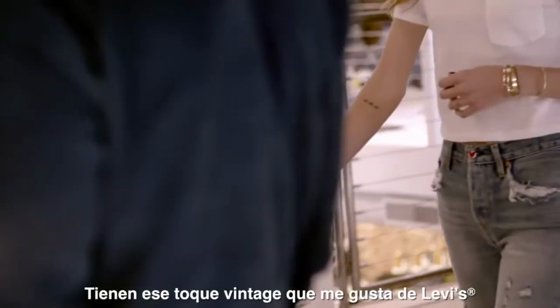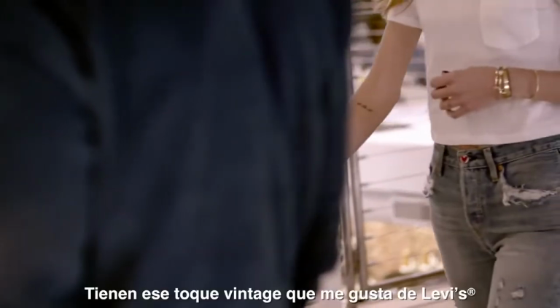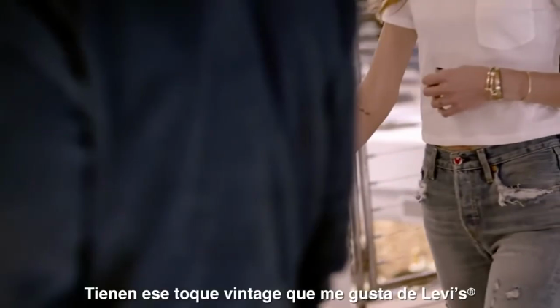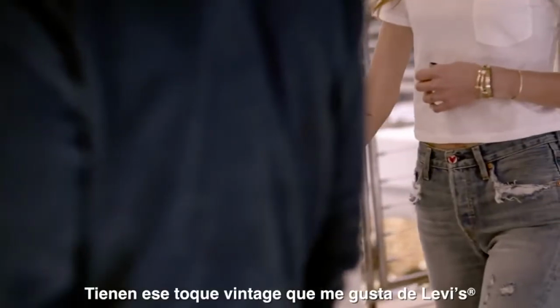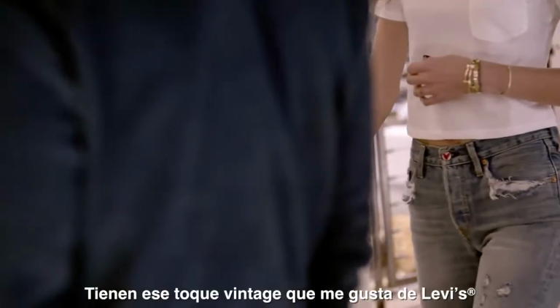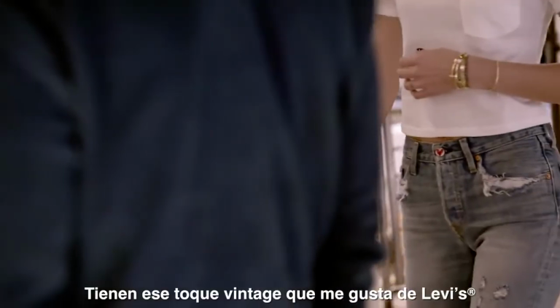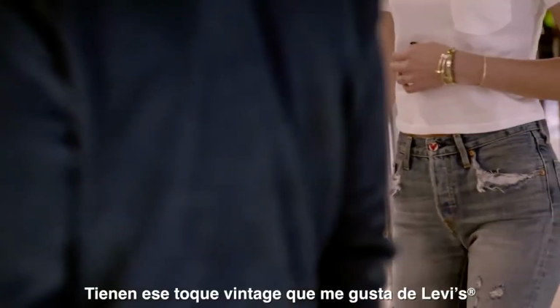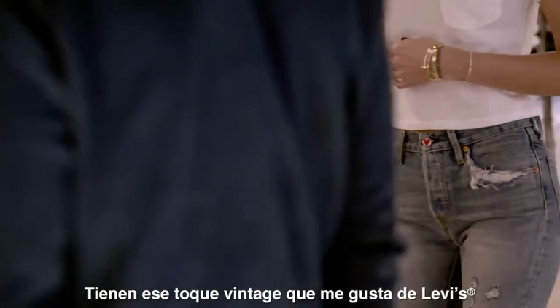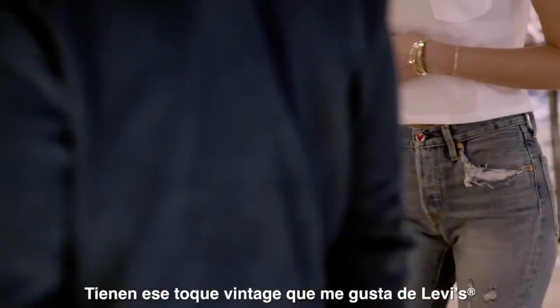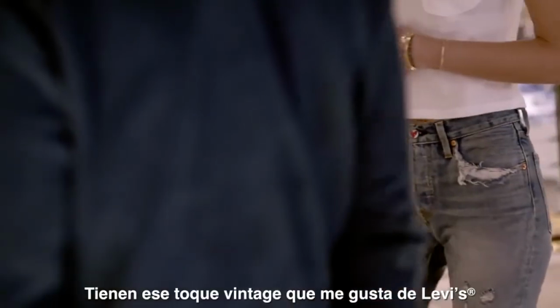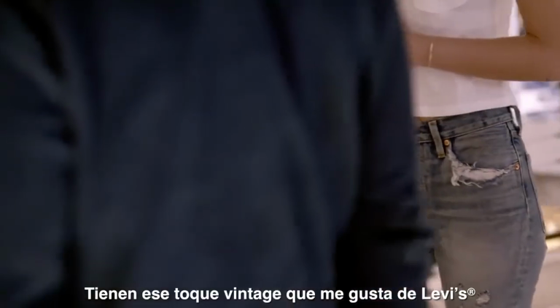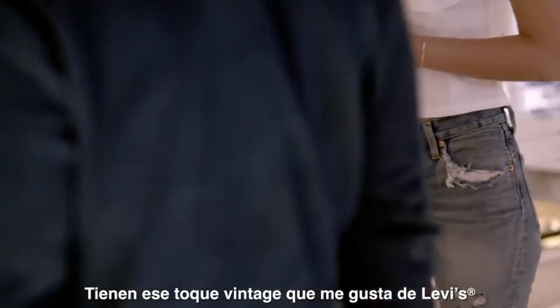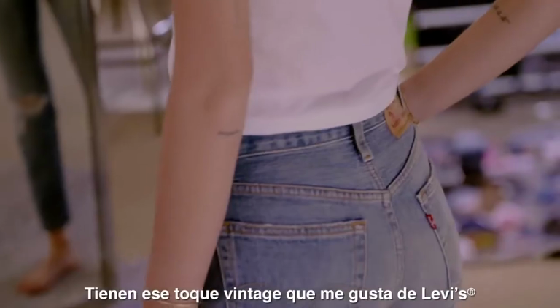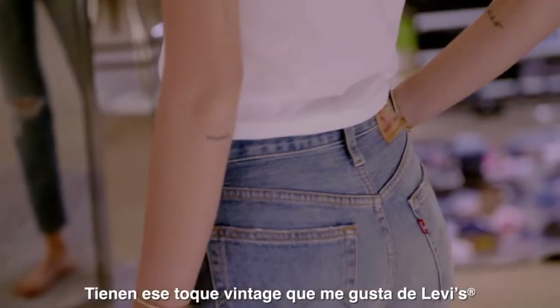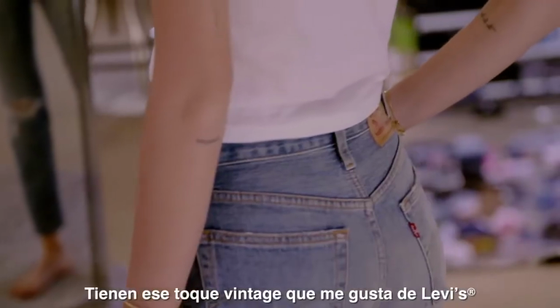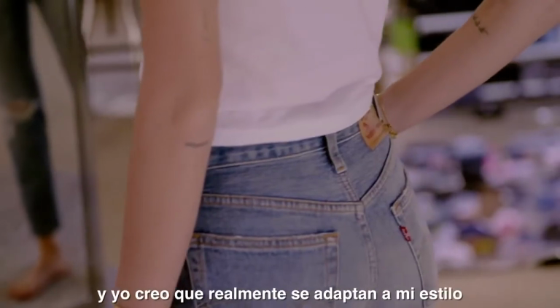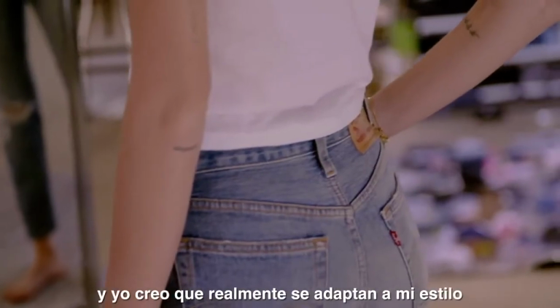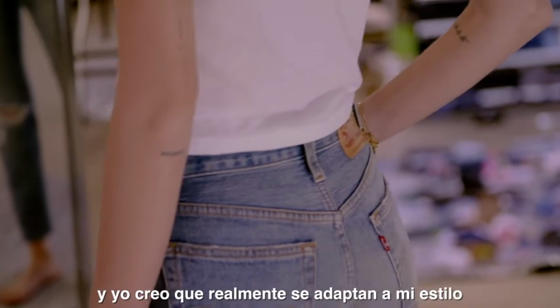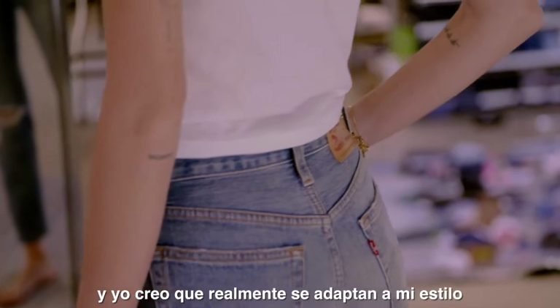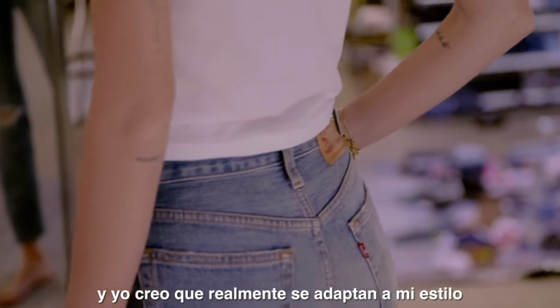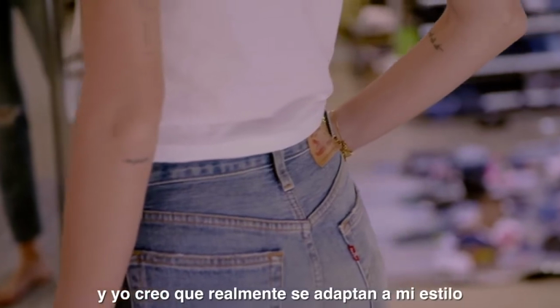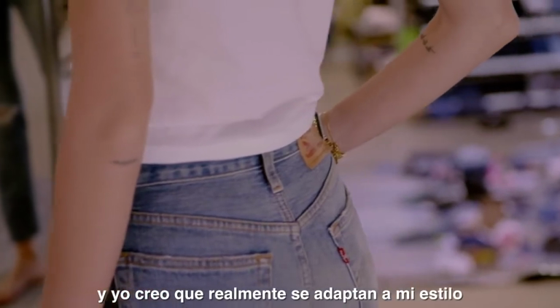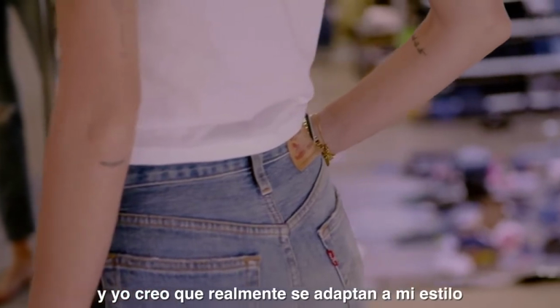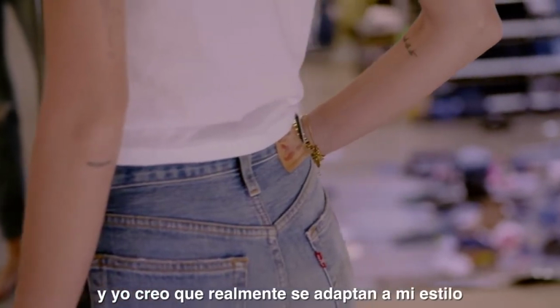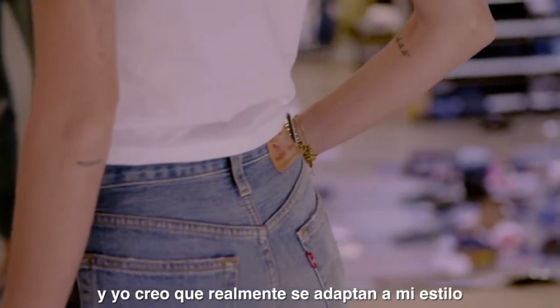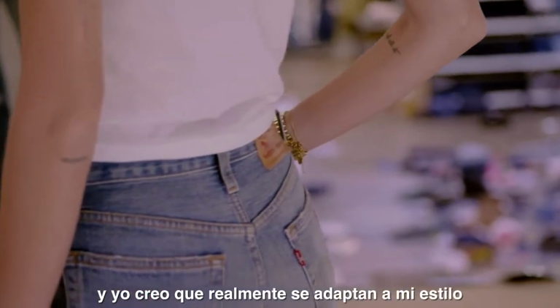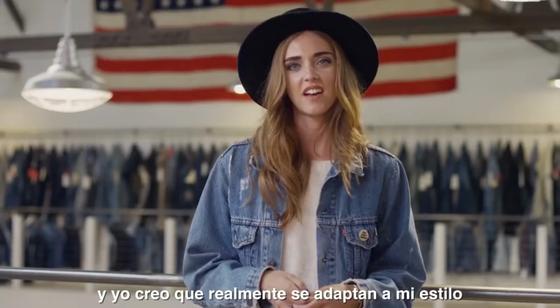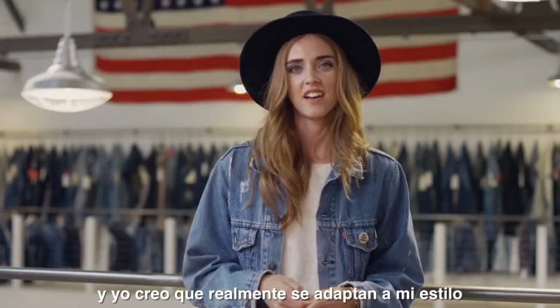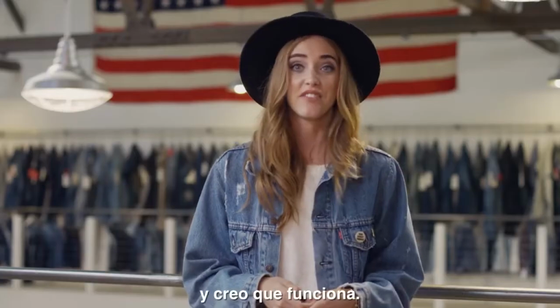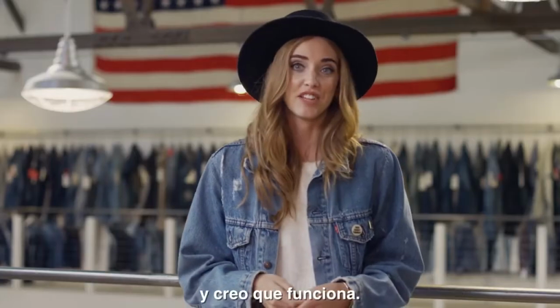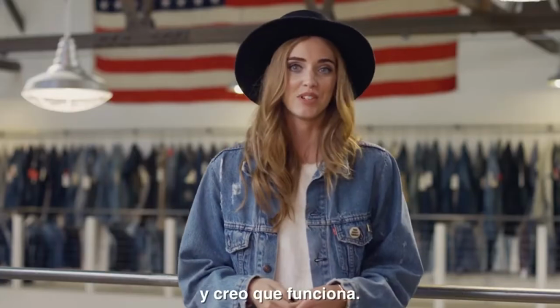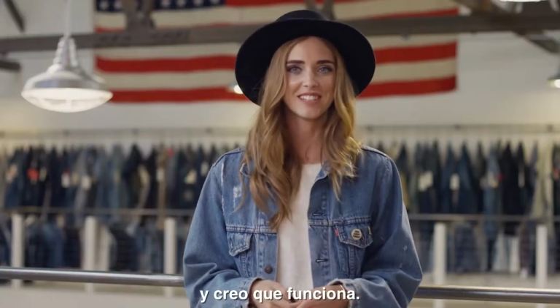They have that vintage touch that I love about Levi's, and I think they really suit my style. I think it works.